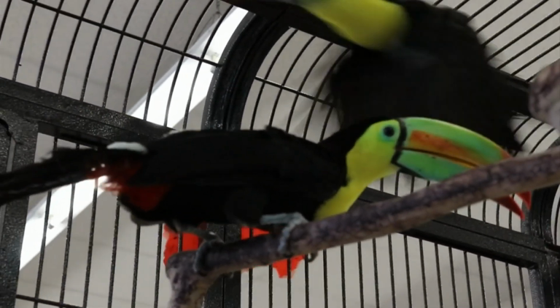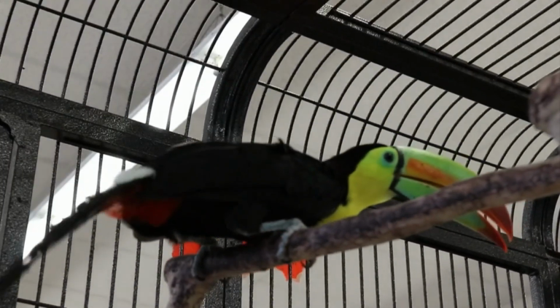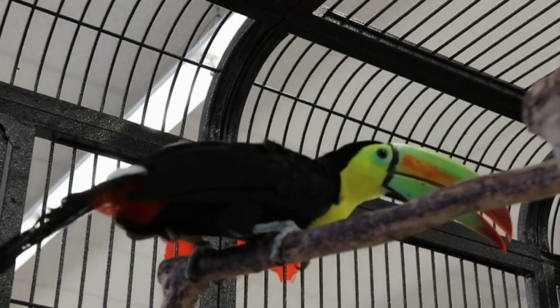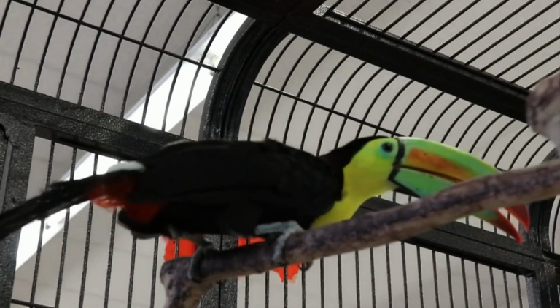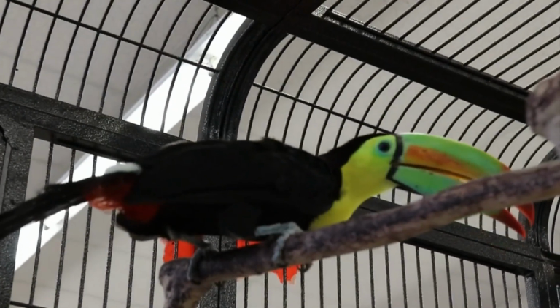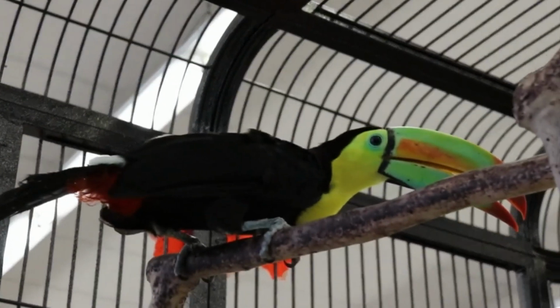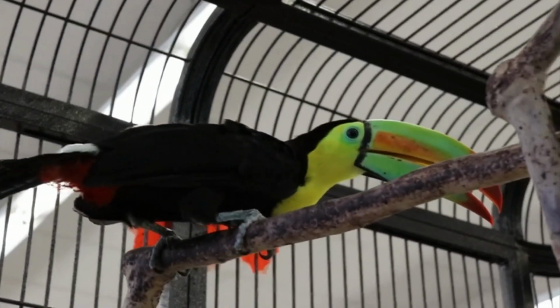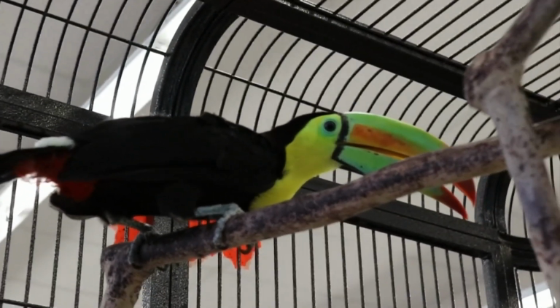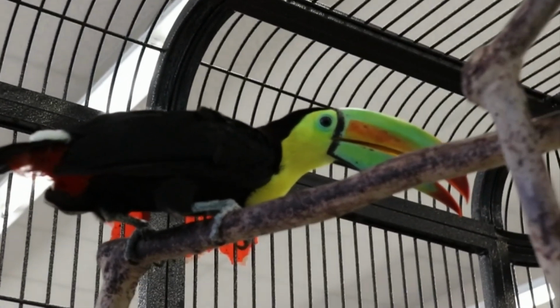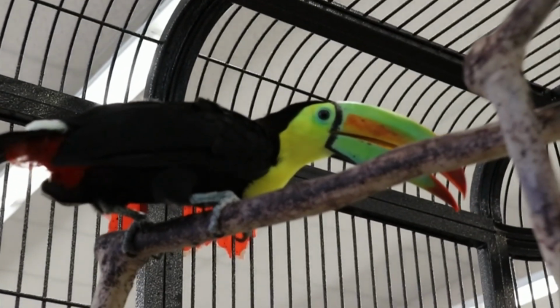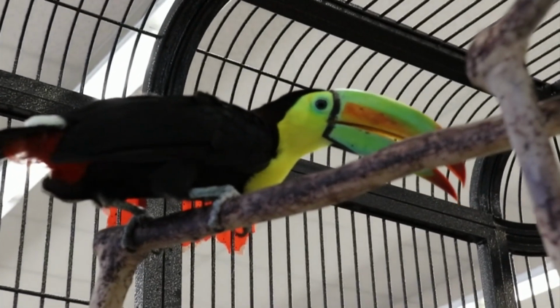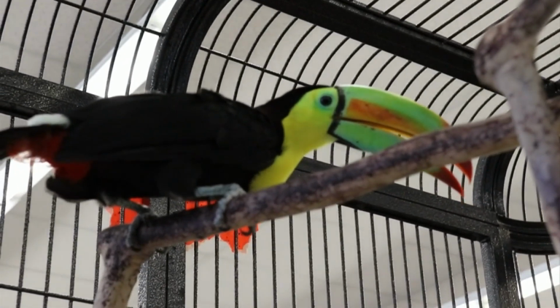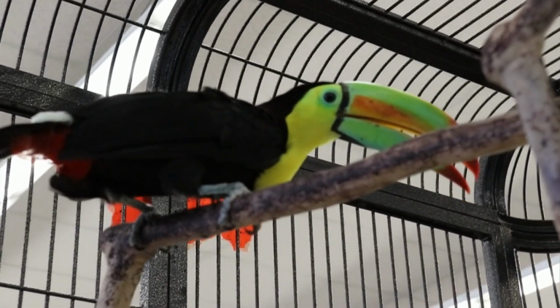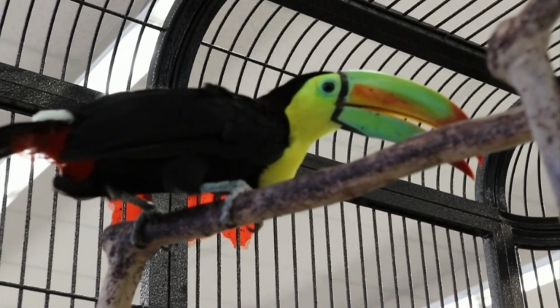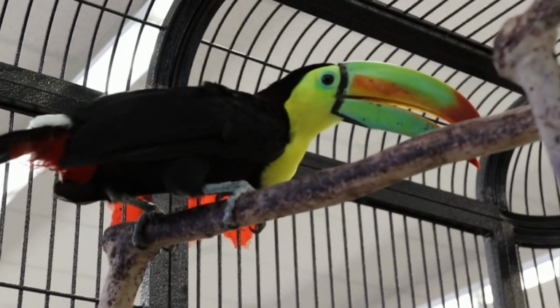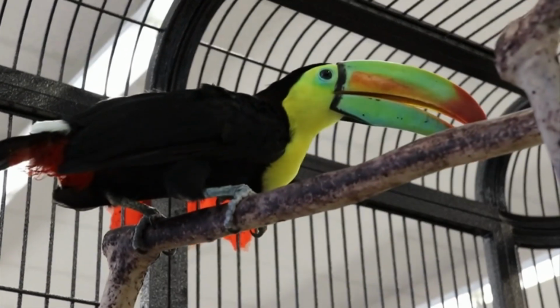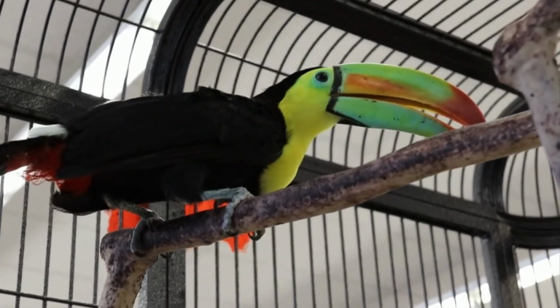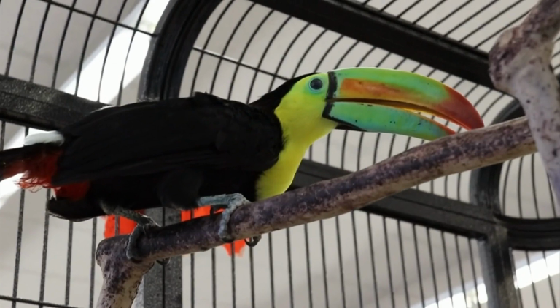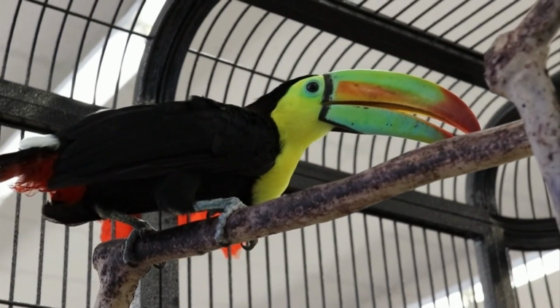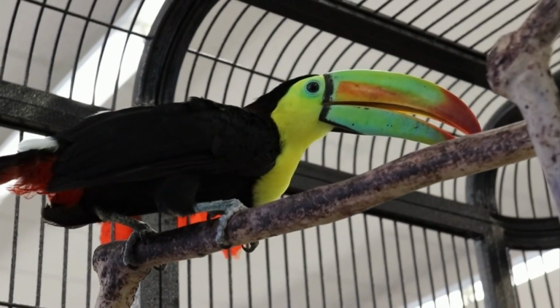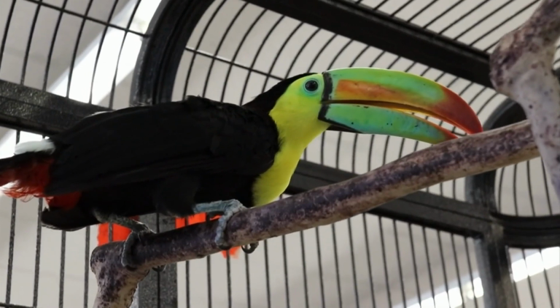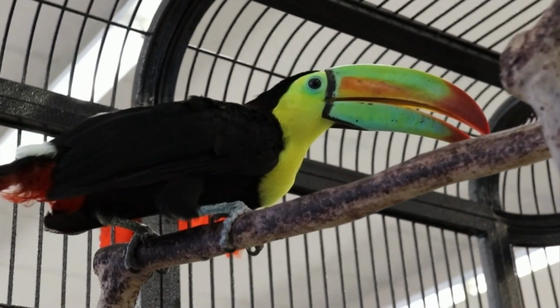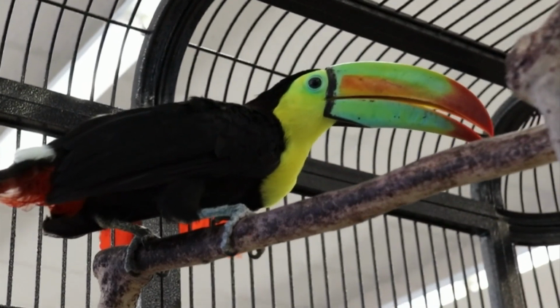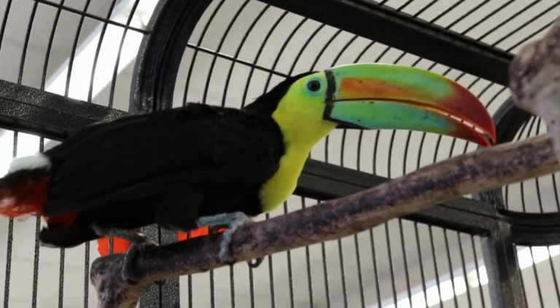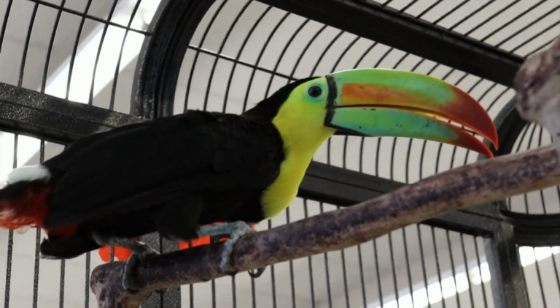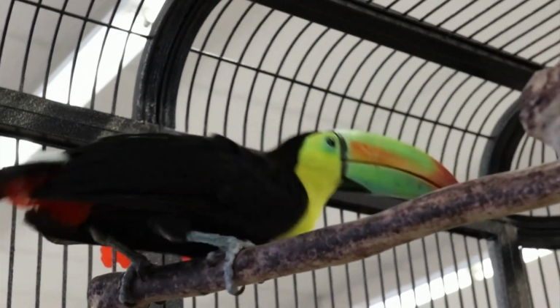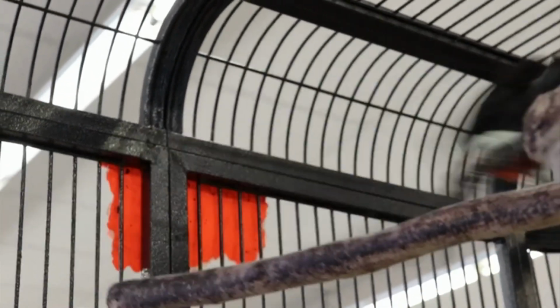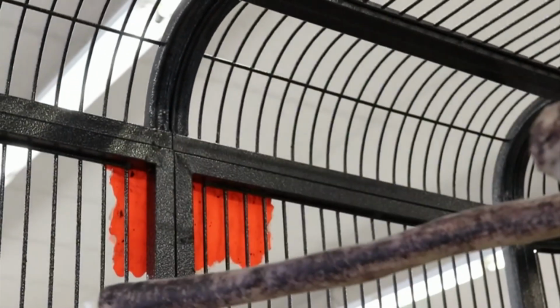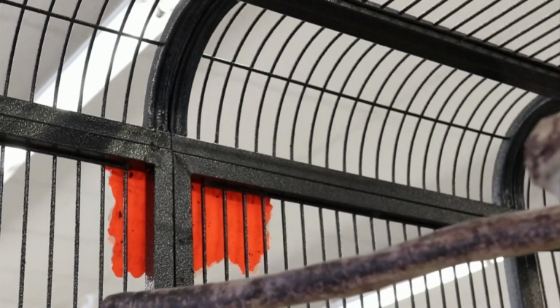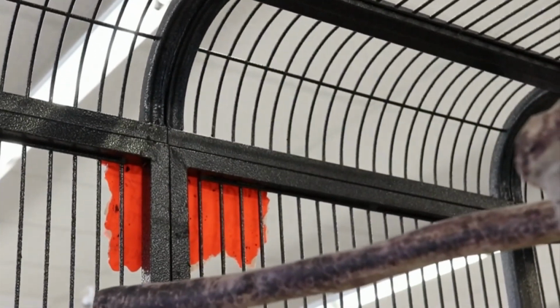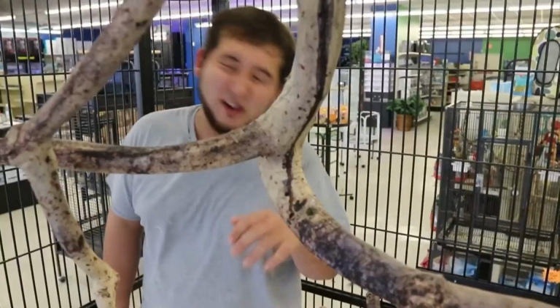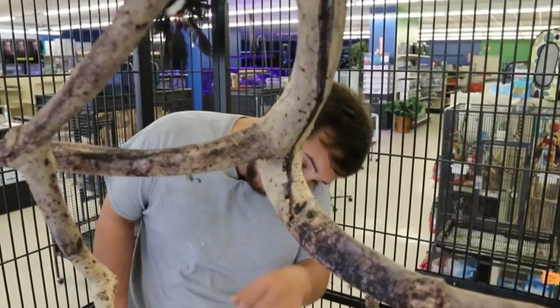They usually lay about 2 to 21 eggs. We're not really hoping to breed, honestly, because these are brother and sister.